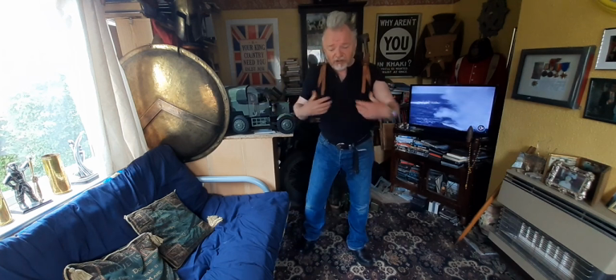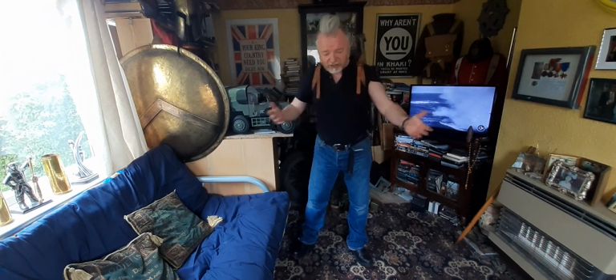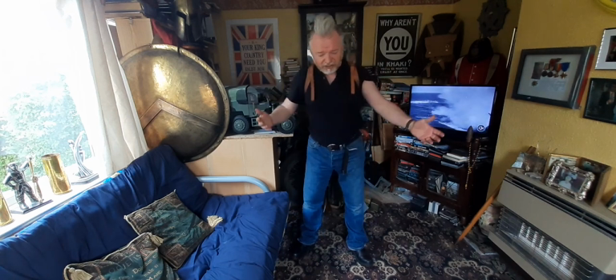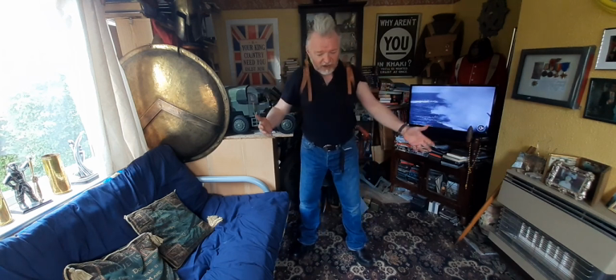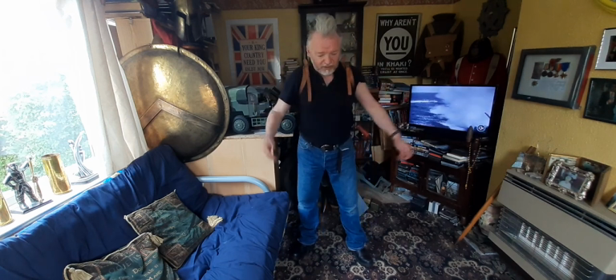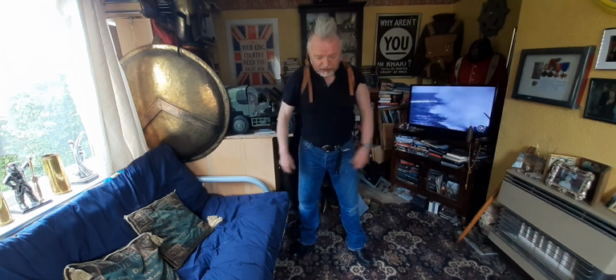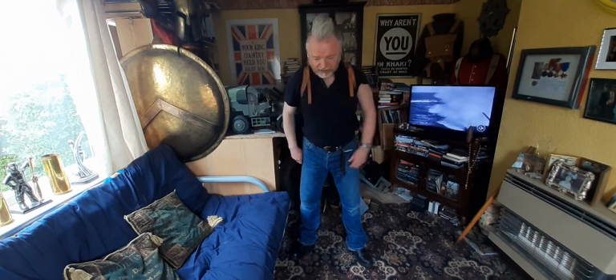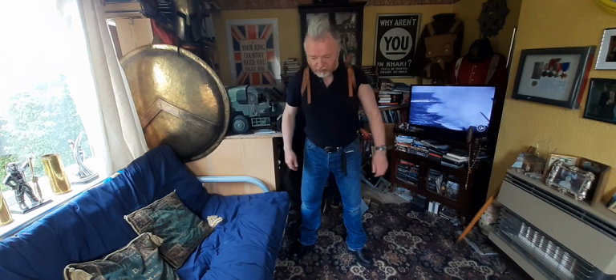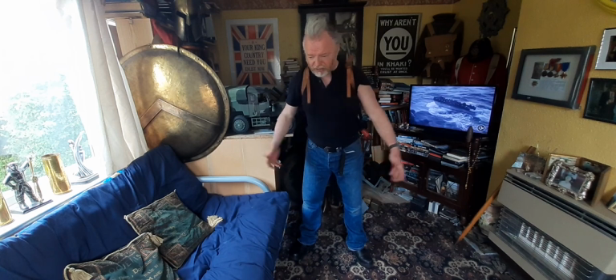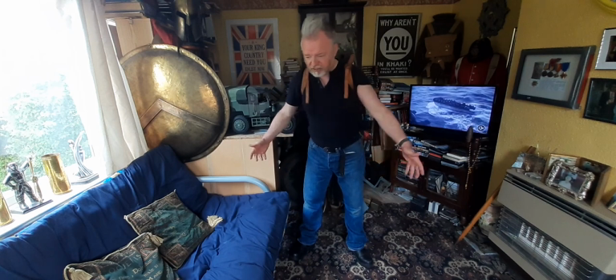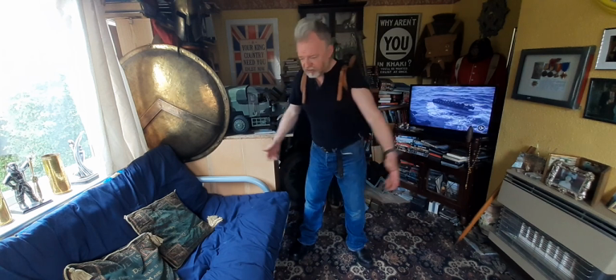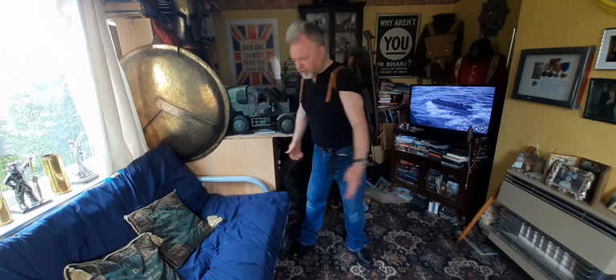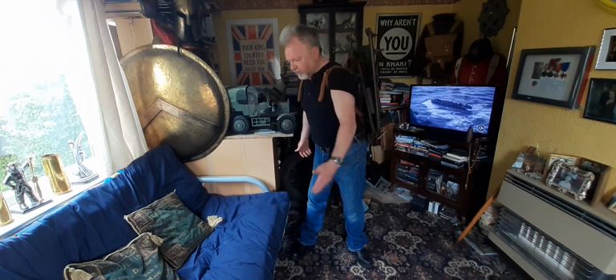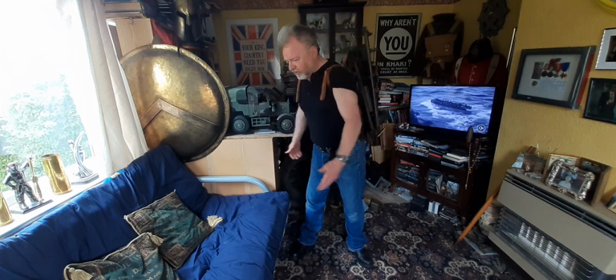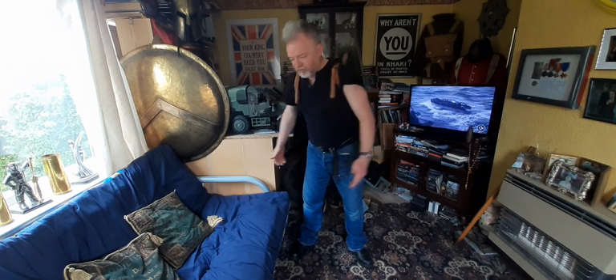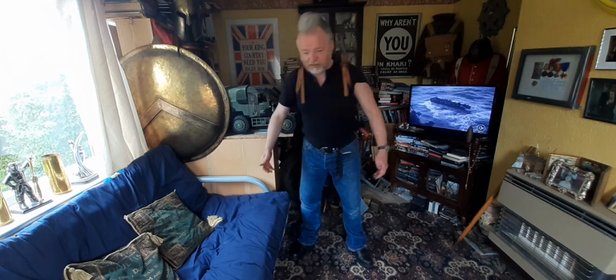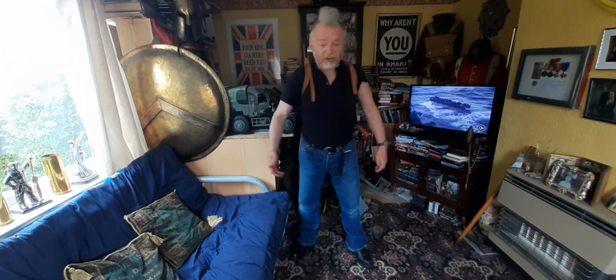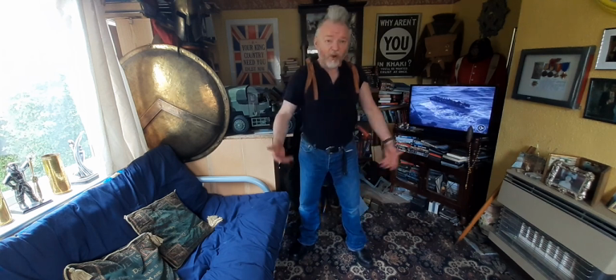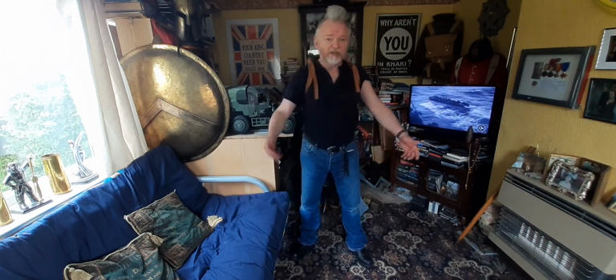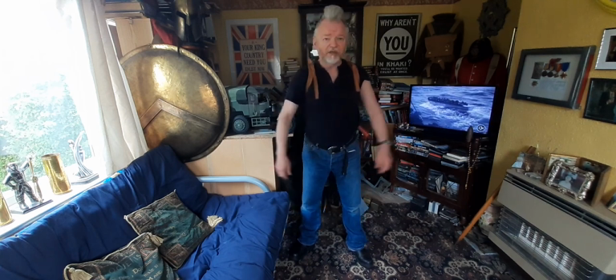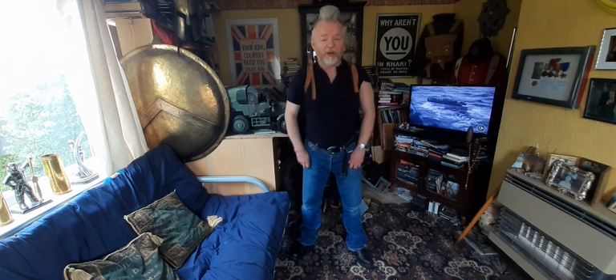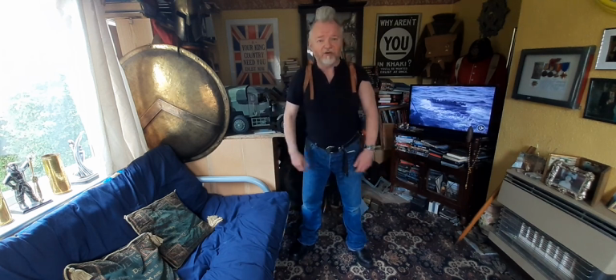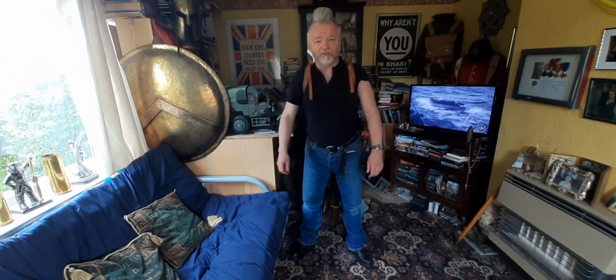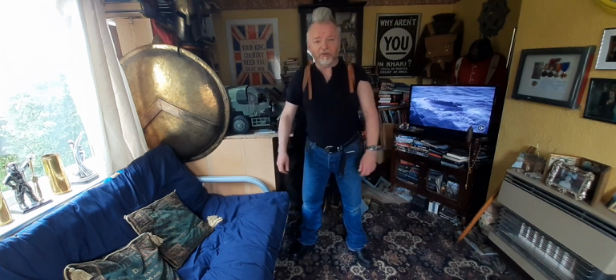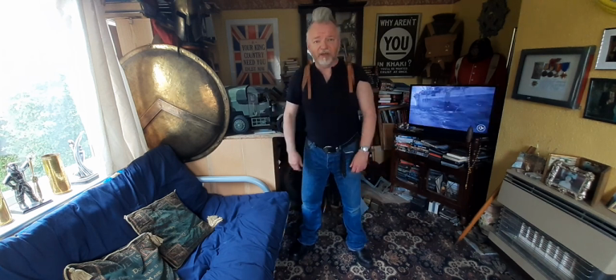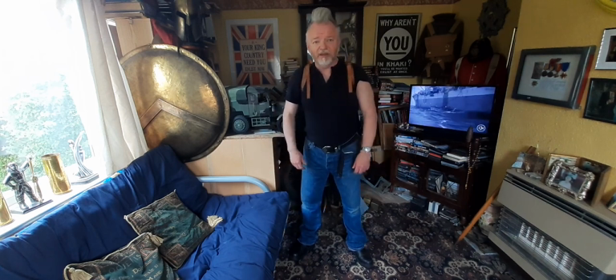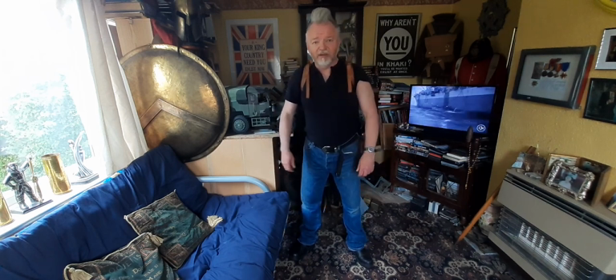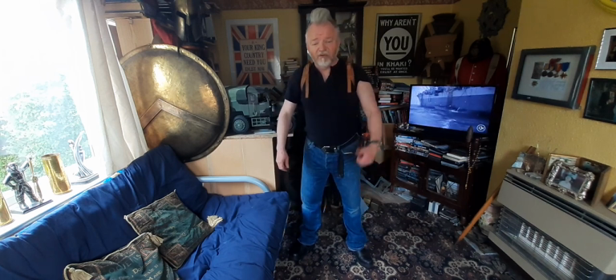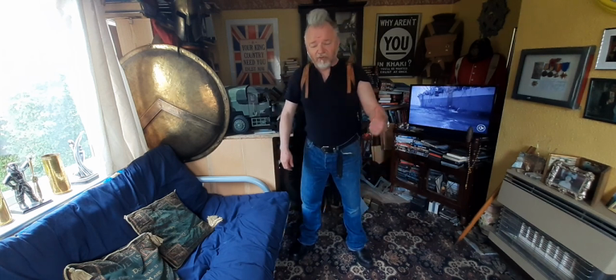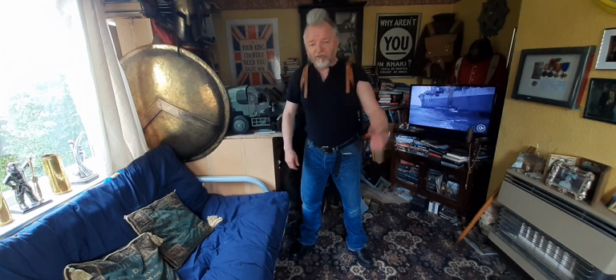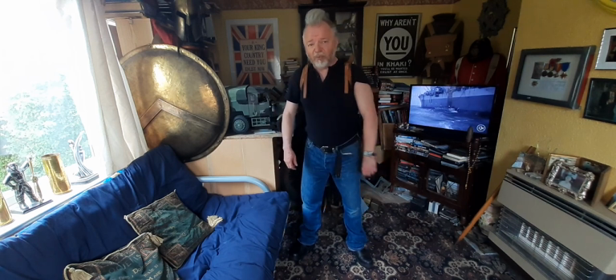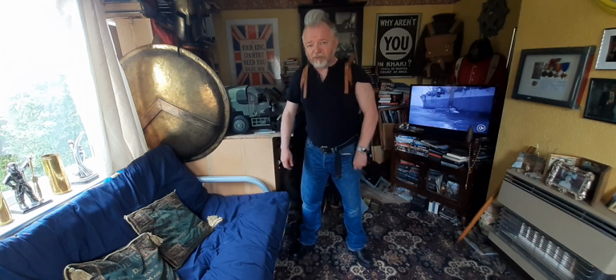So this is how it's actually worn. It is quite comfortable to wear at 44 pounds.